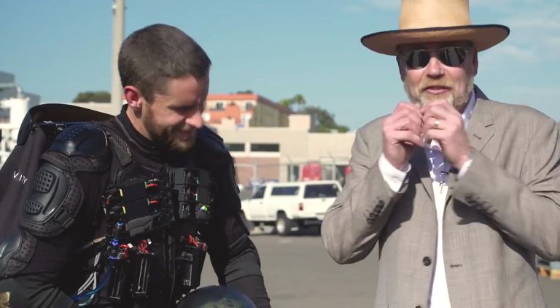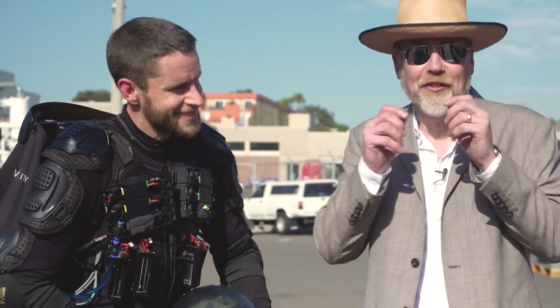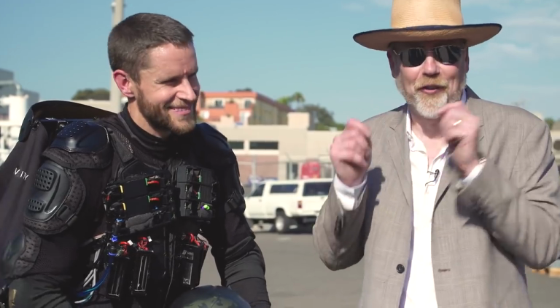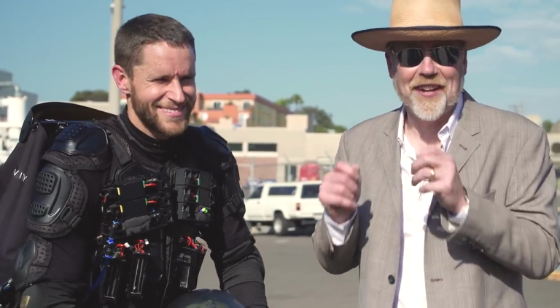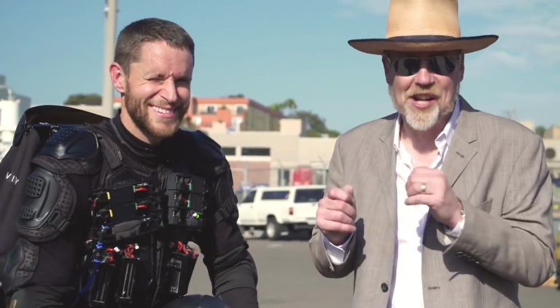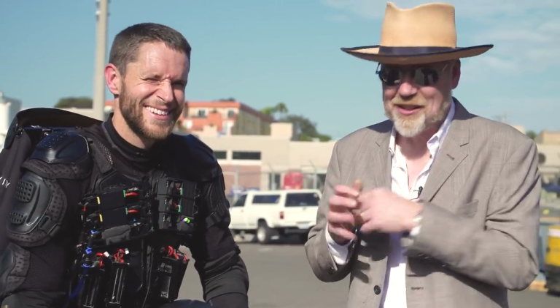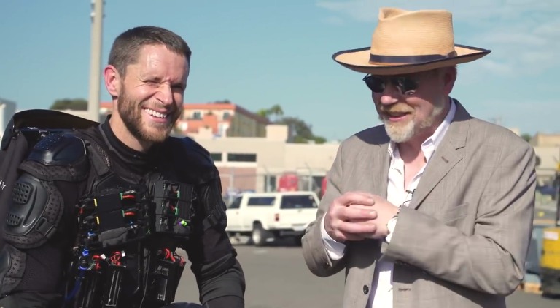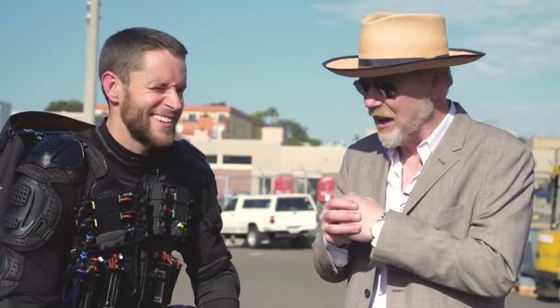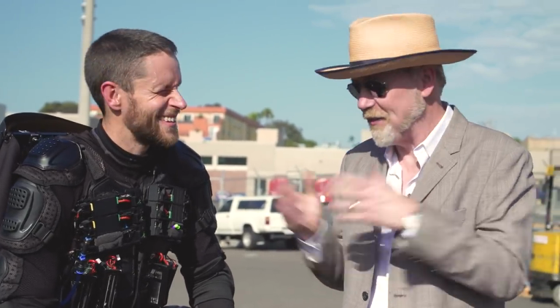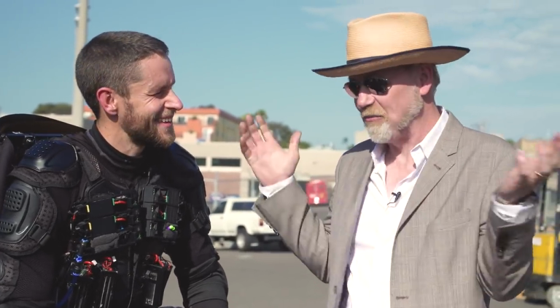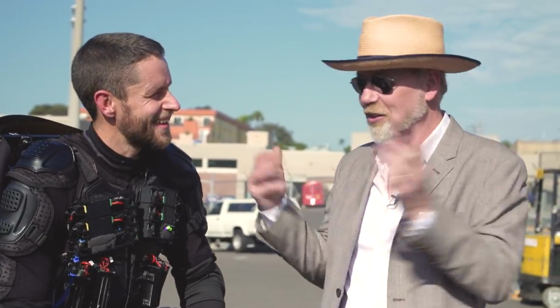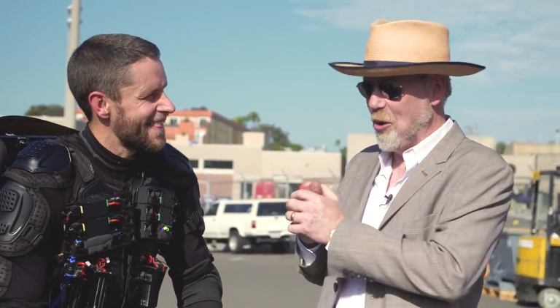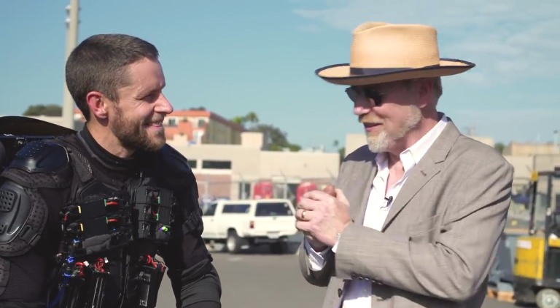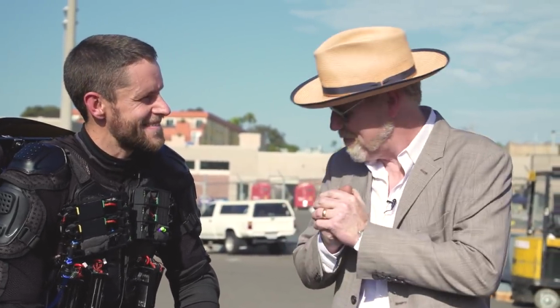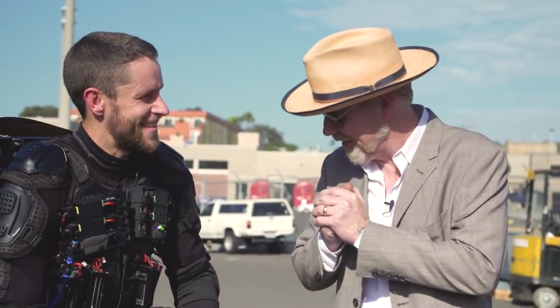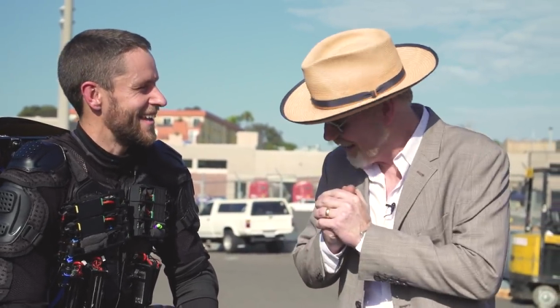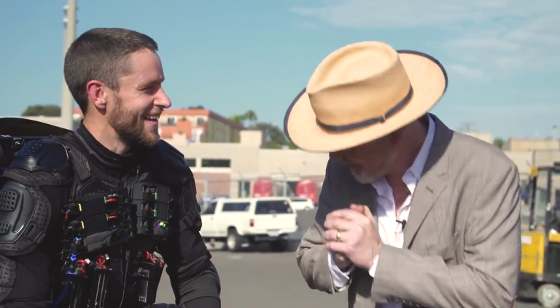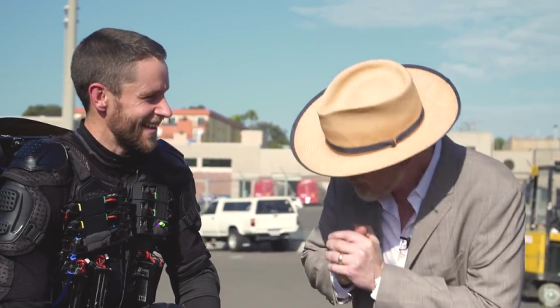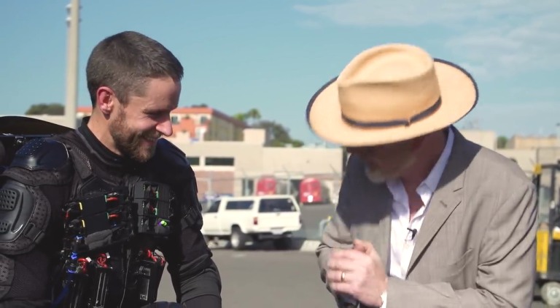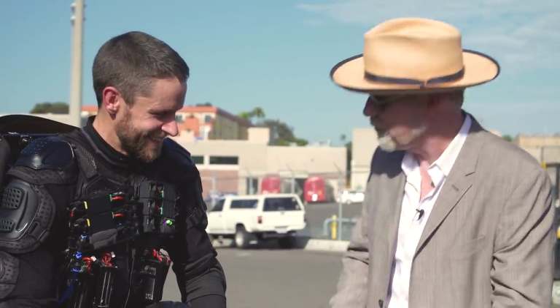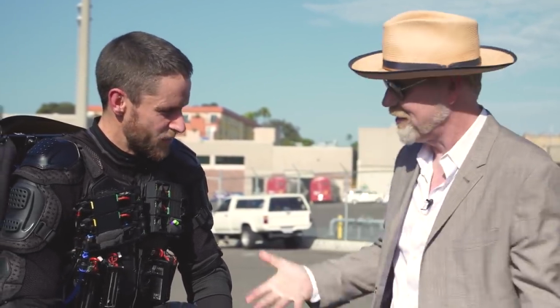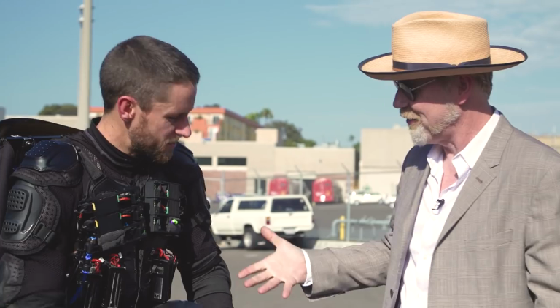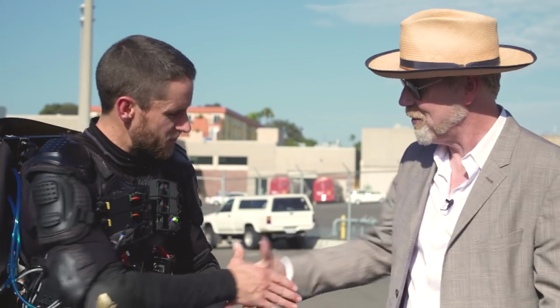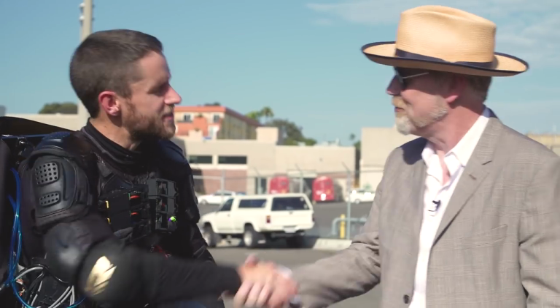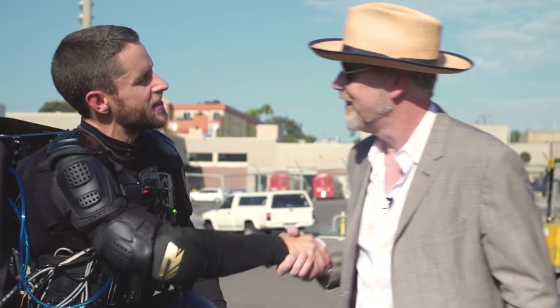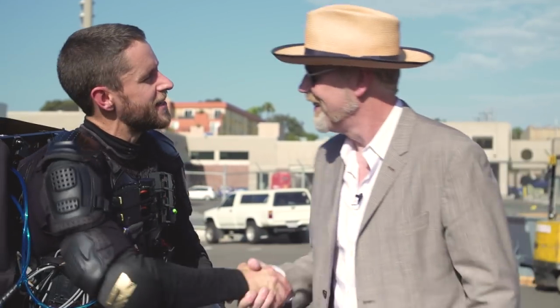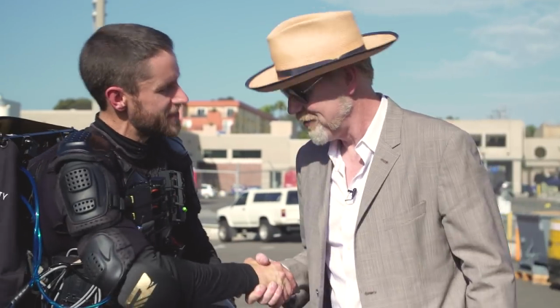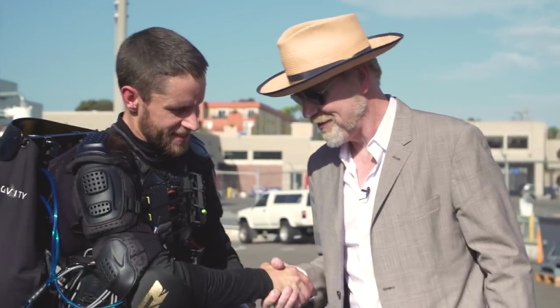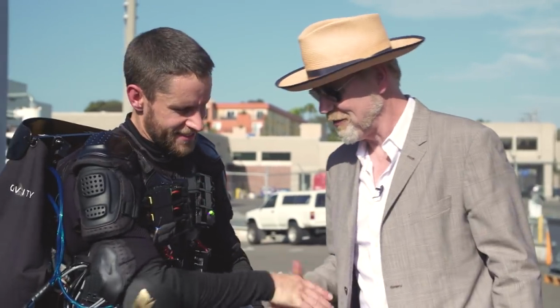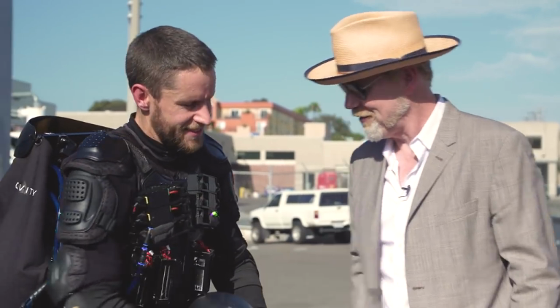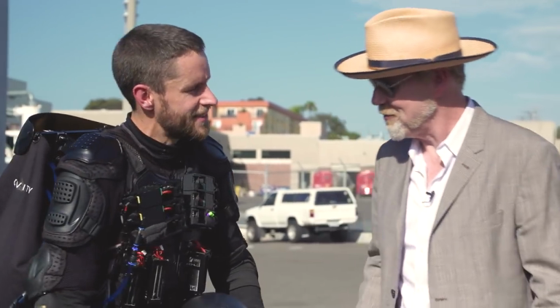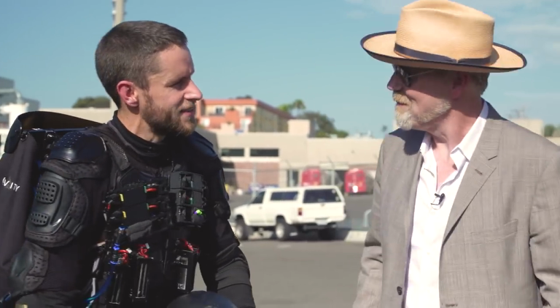This is our first day at Comic-Con and I feel like we could go home — this is the best day. That's amazing. Richard, thank you so much. Good stuff, nice to see you again. Absolutely. Talk very soon. Thank you.